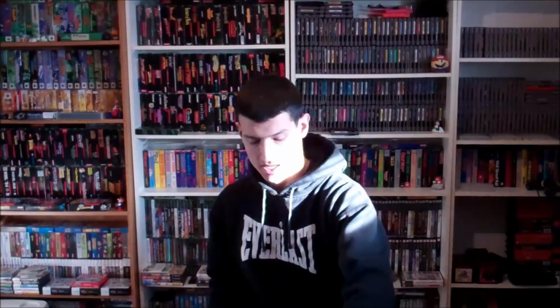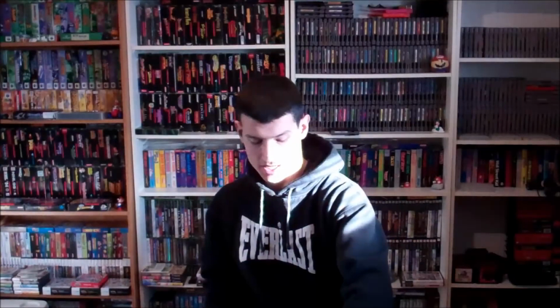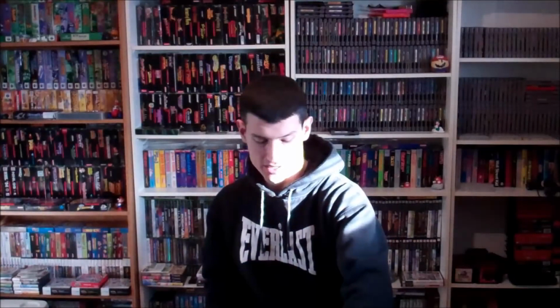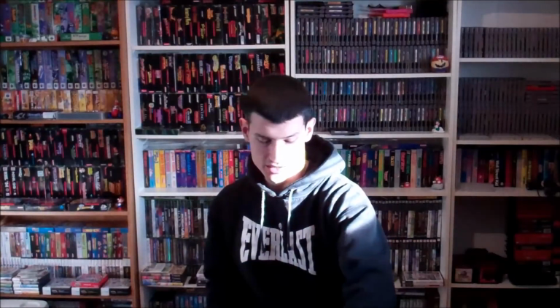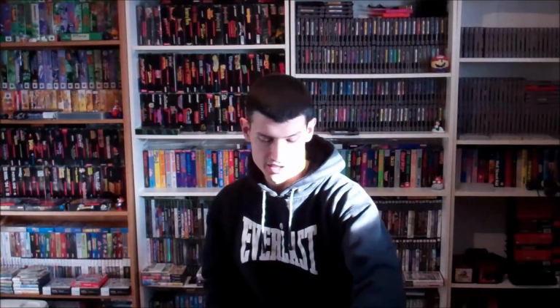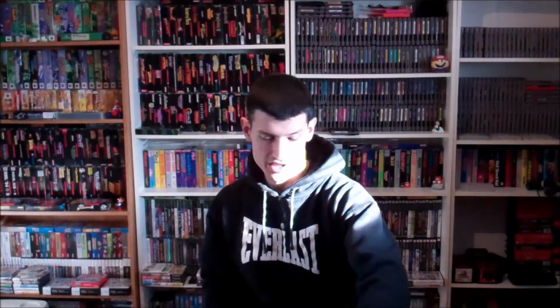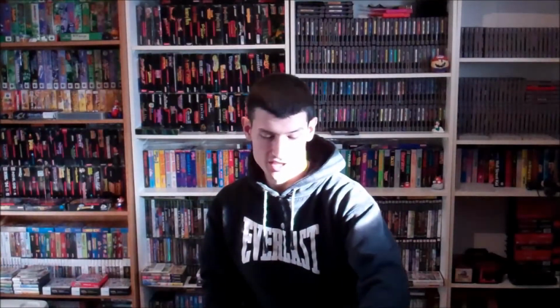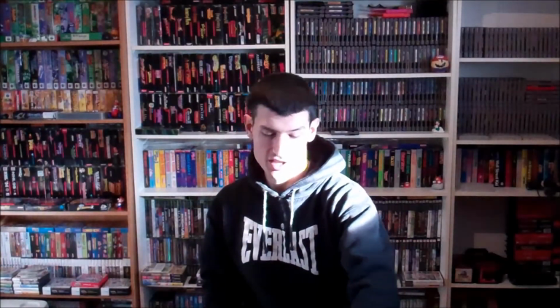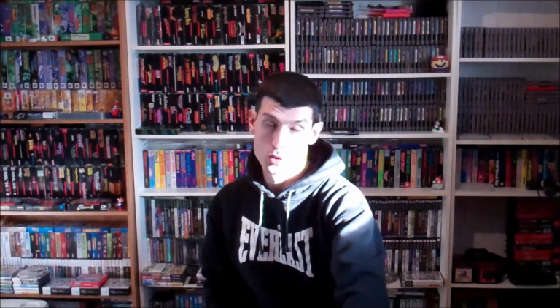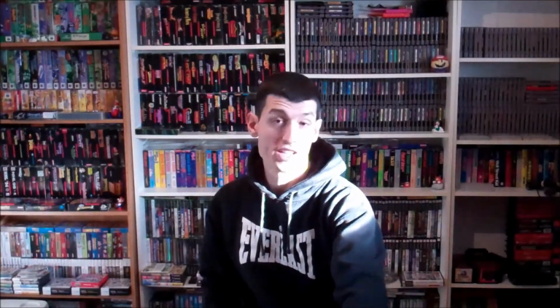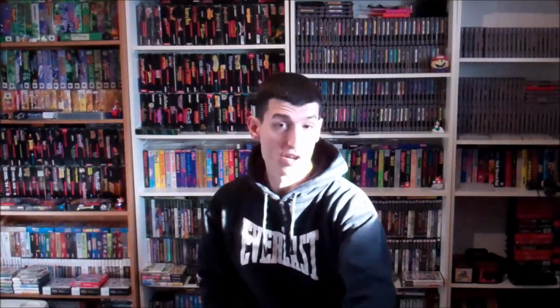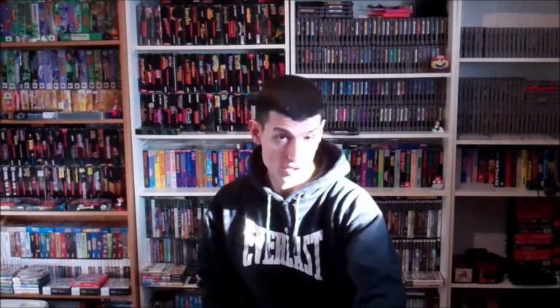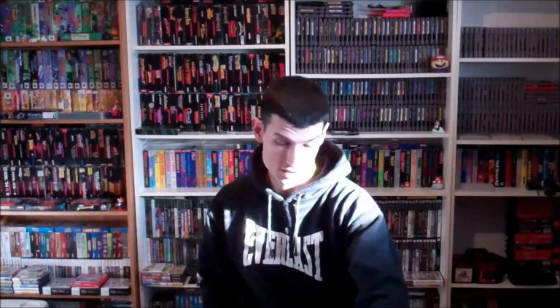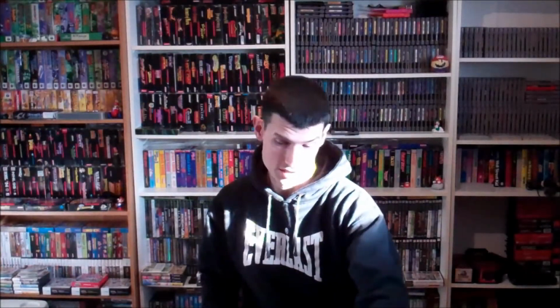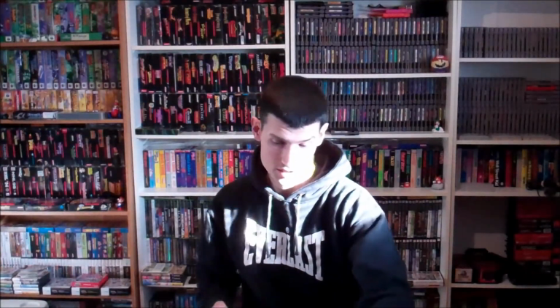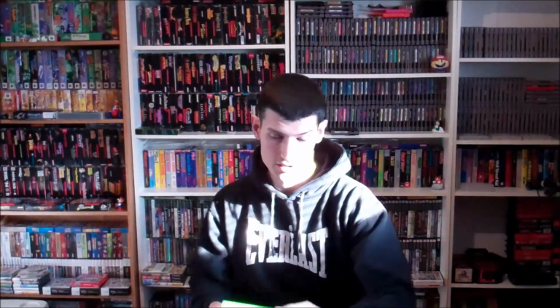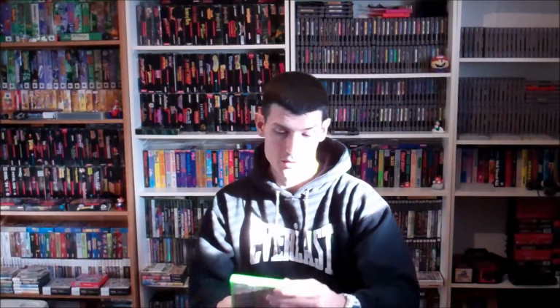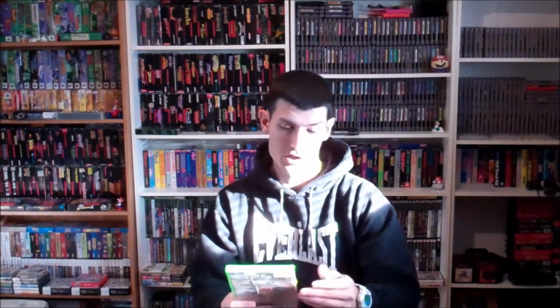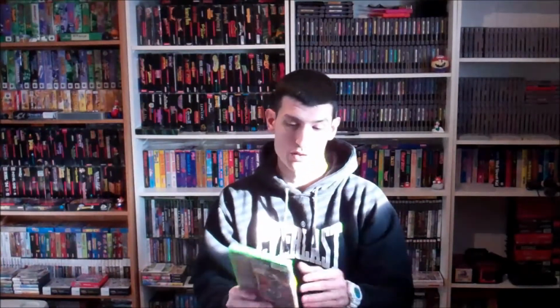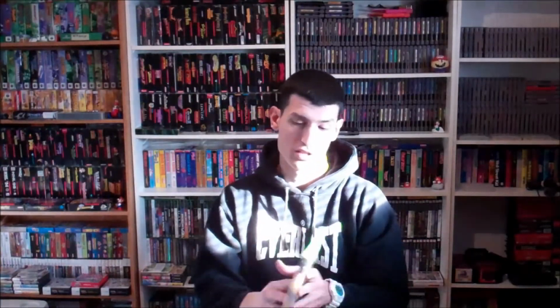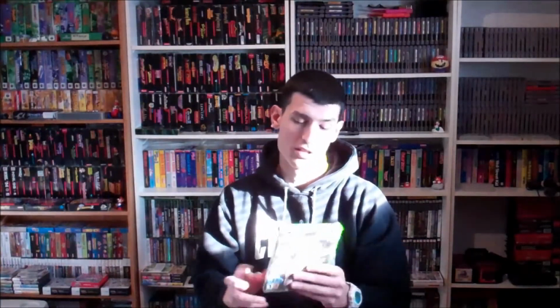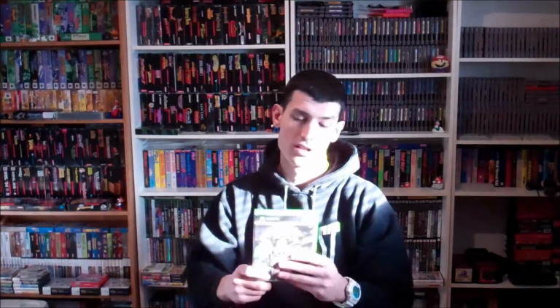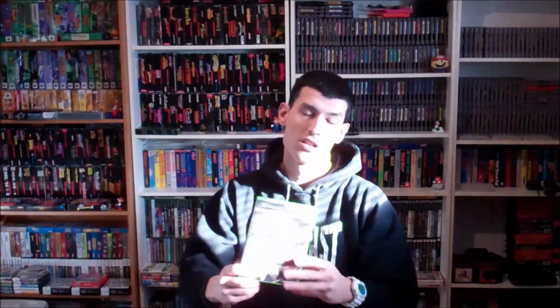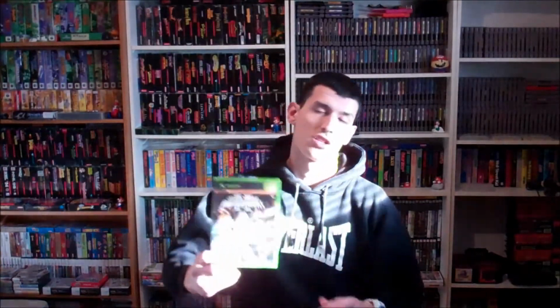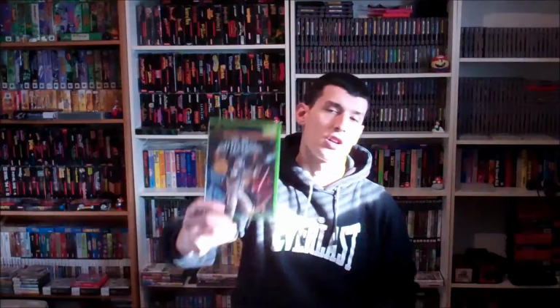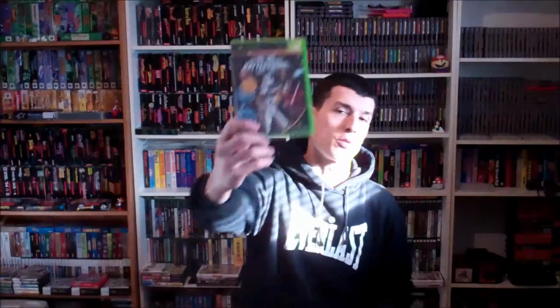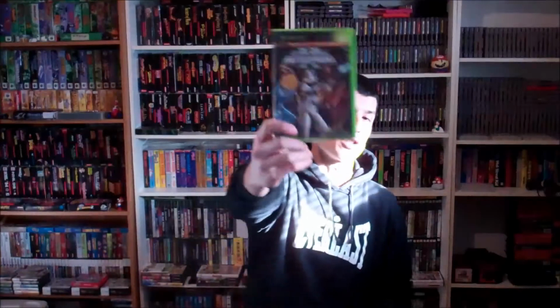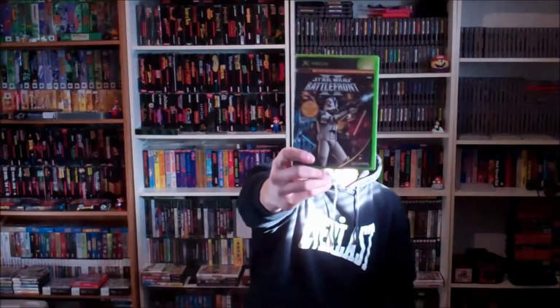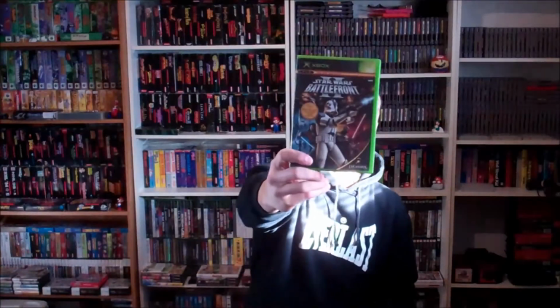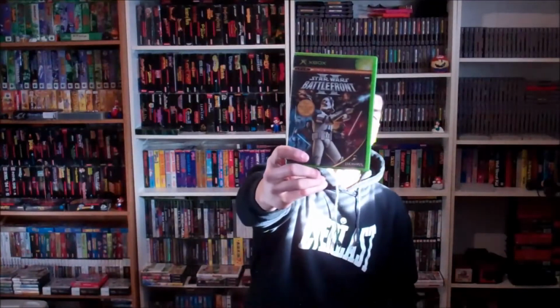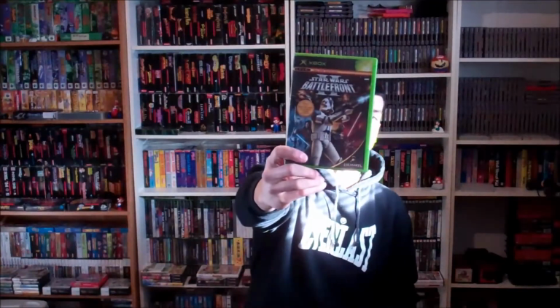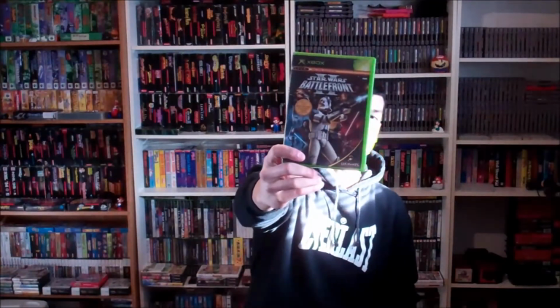Killer deal here — $3, no joke. Star Wars Battlefront 2.